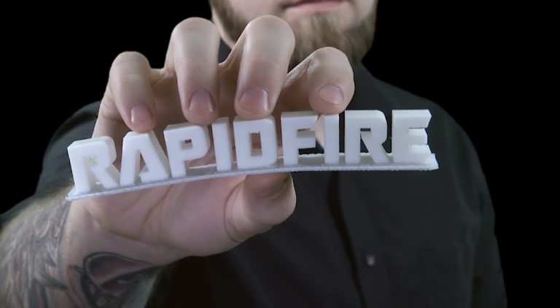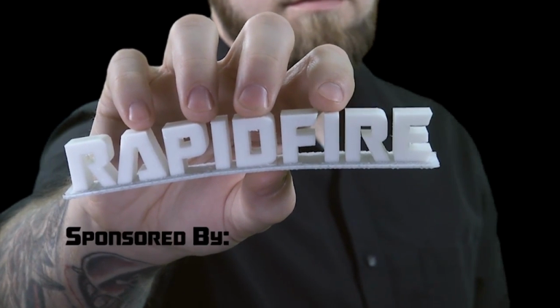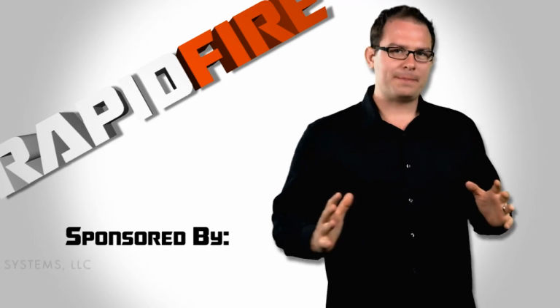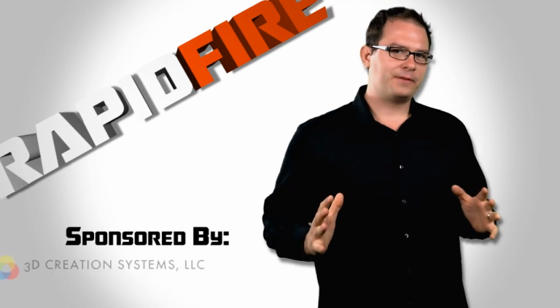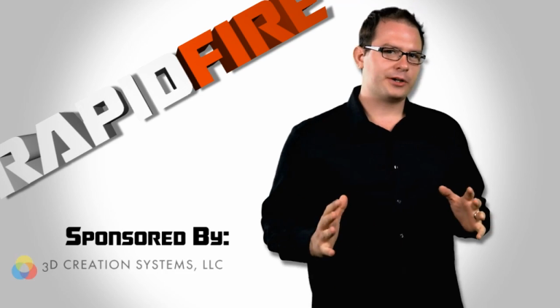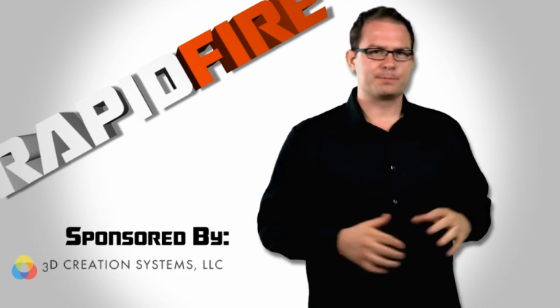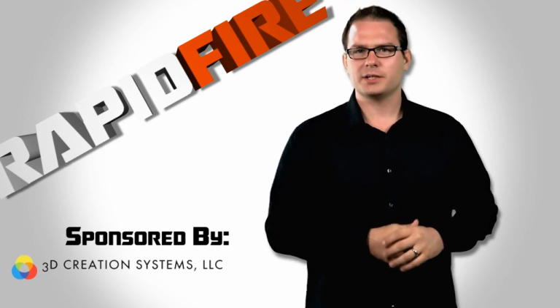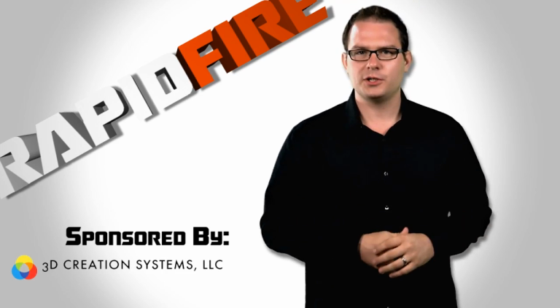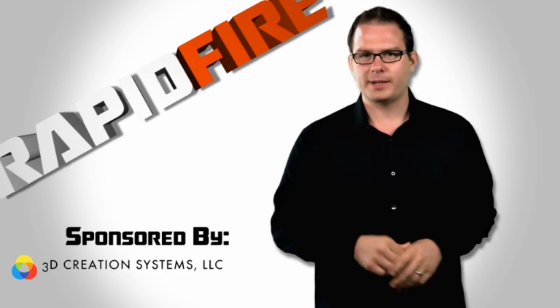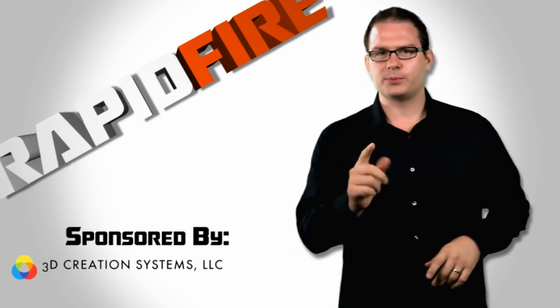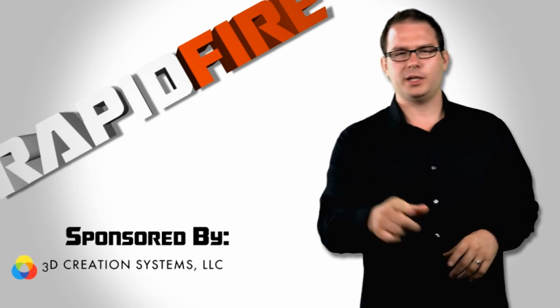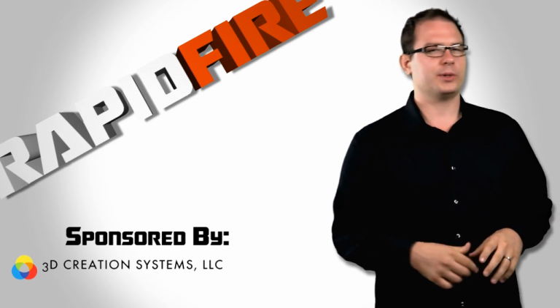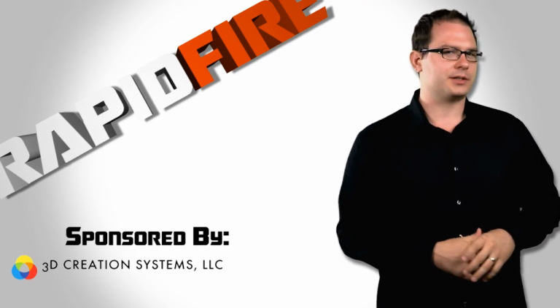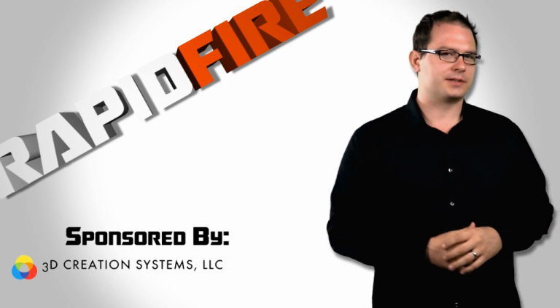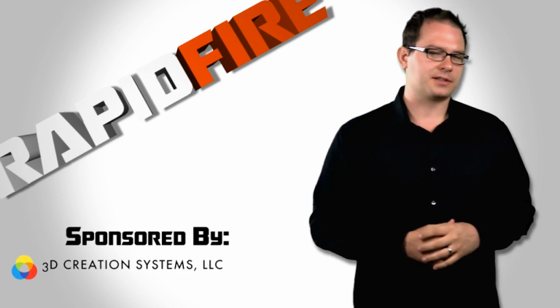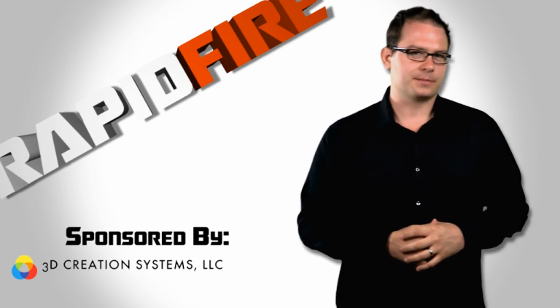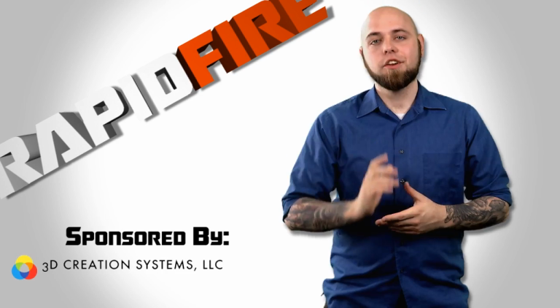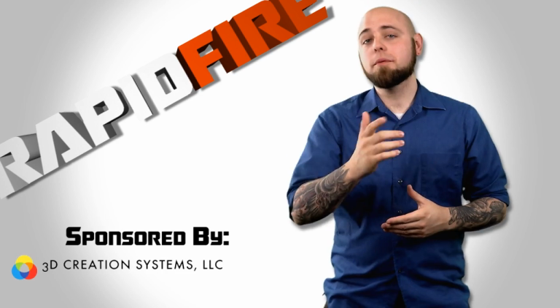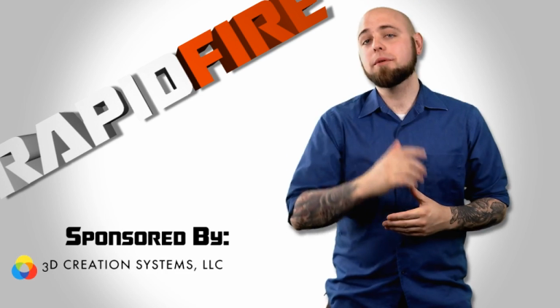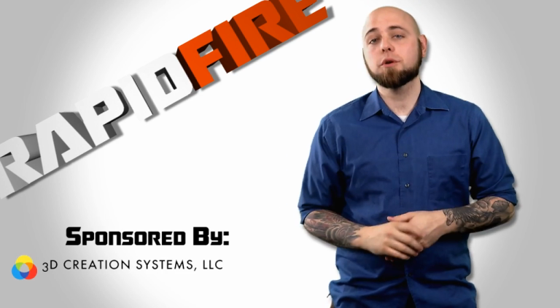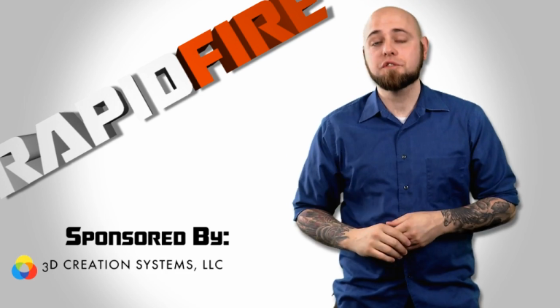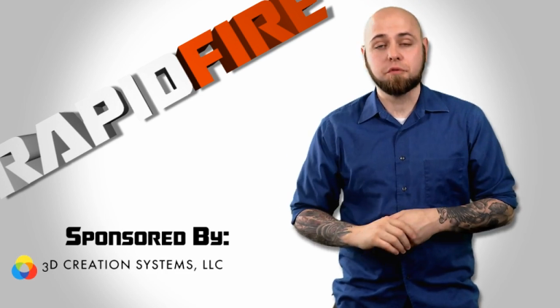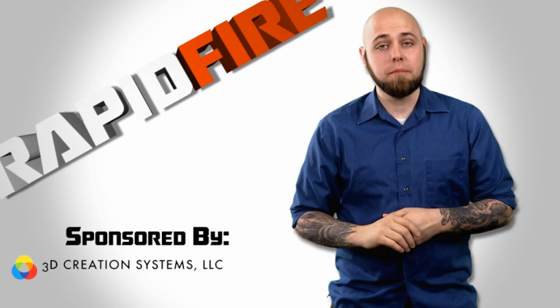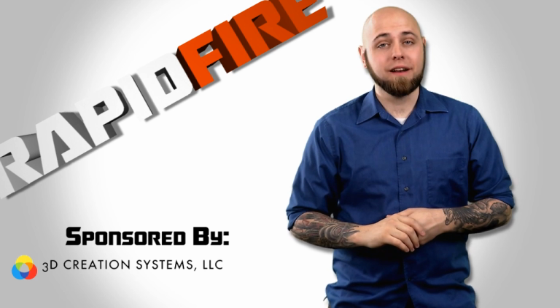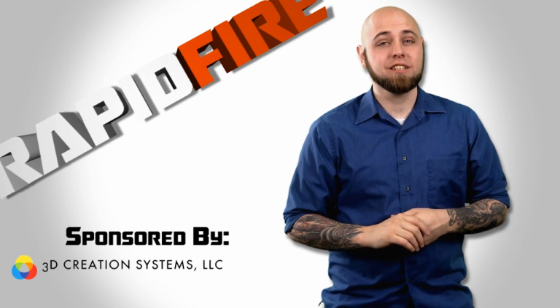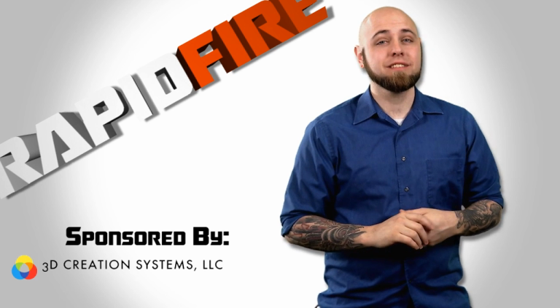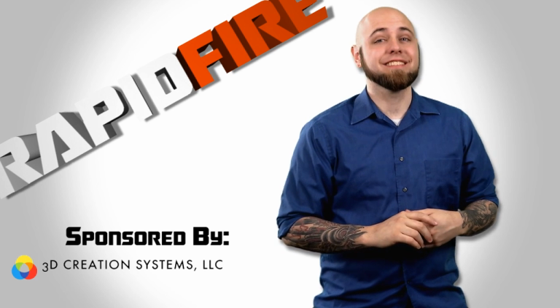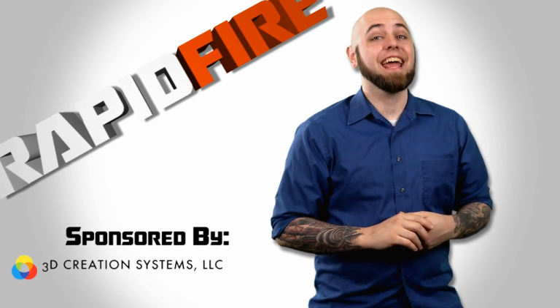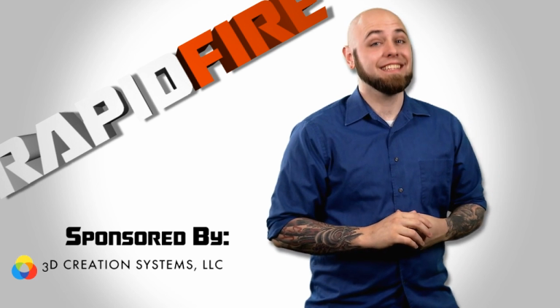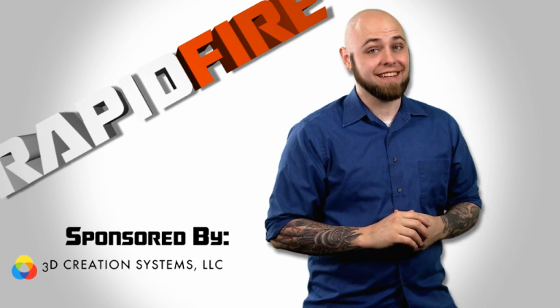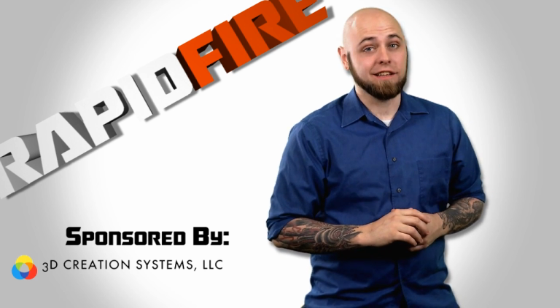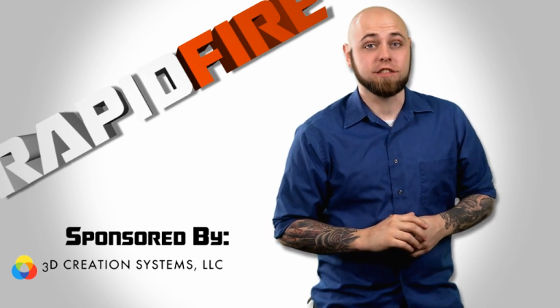Rapid Fire is brought to you by 3D Creation Systems, your number one source for 3D printing services and technologies.